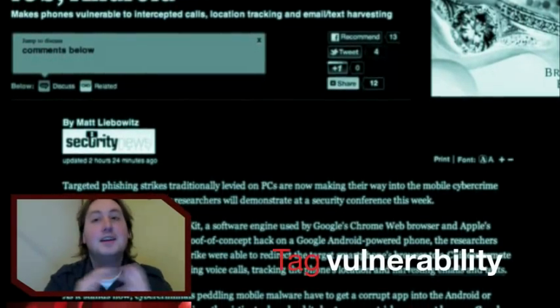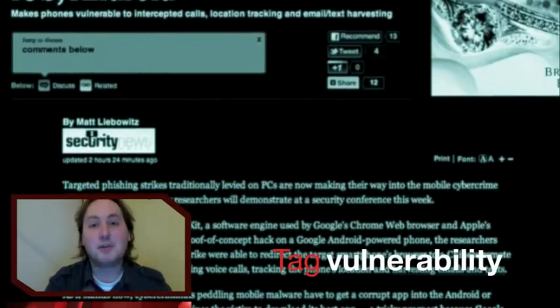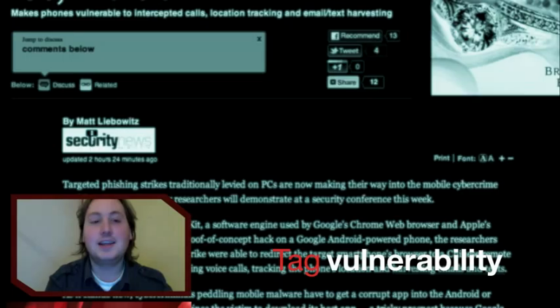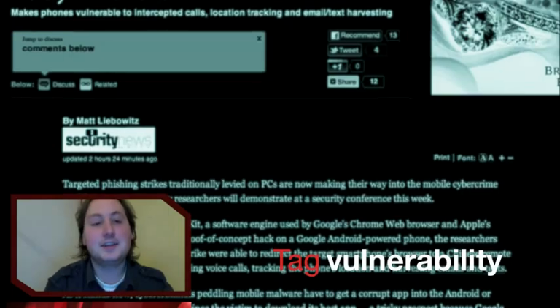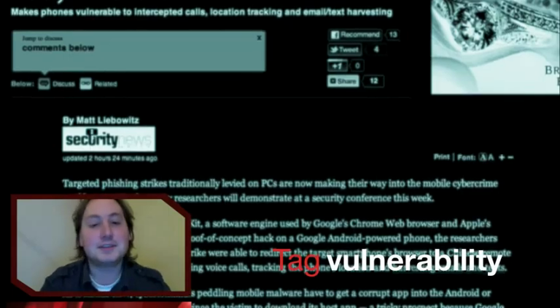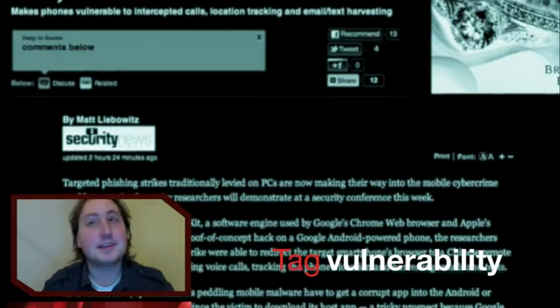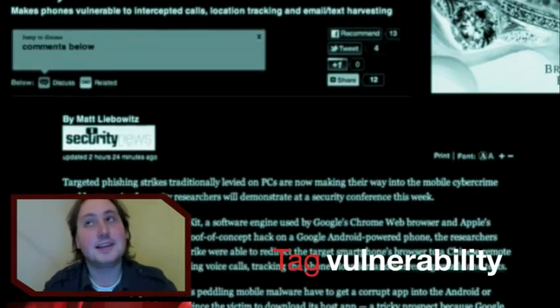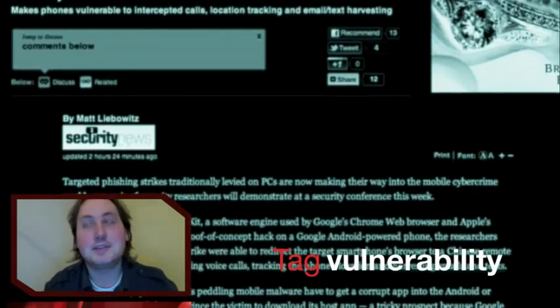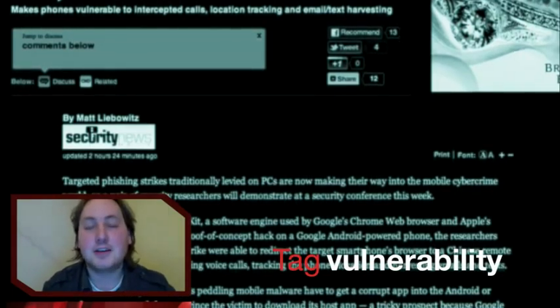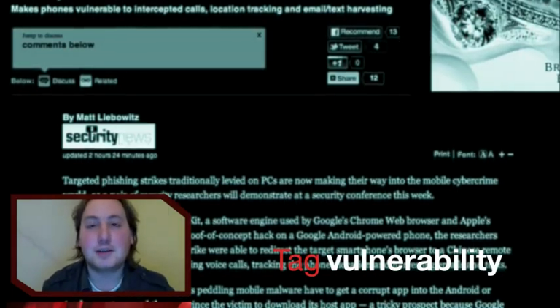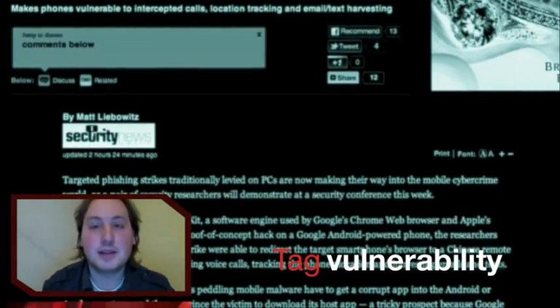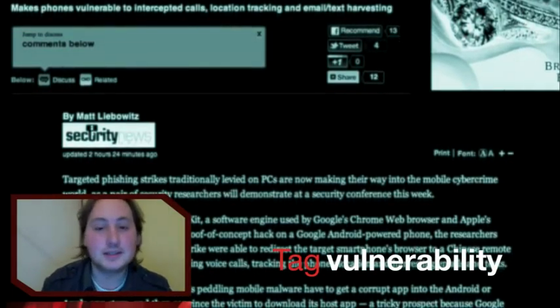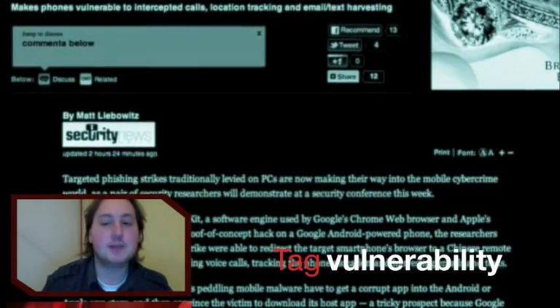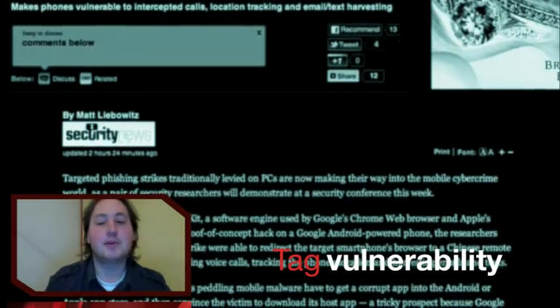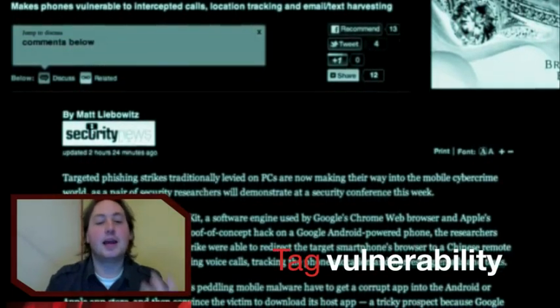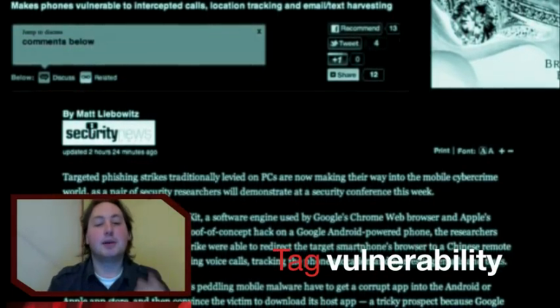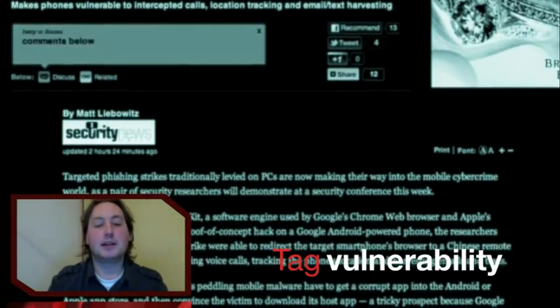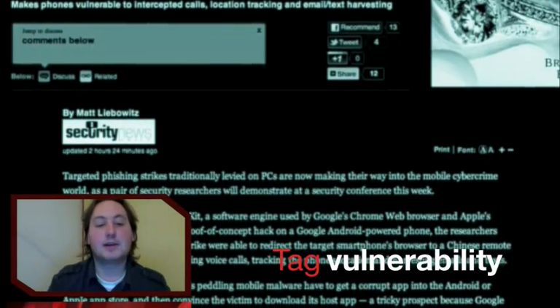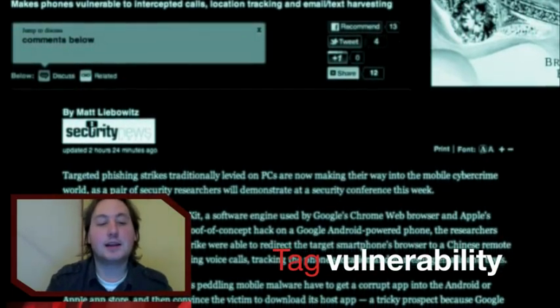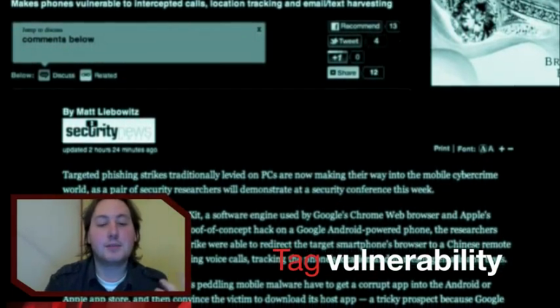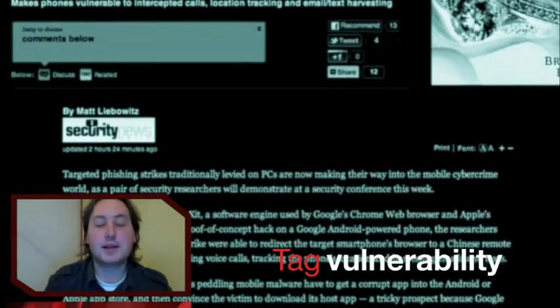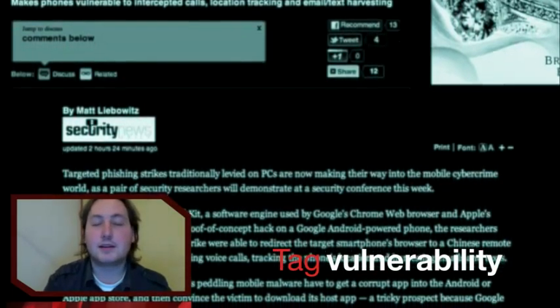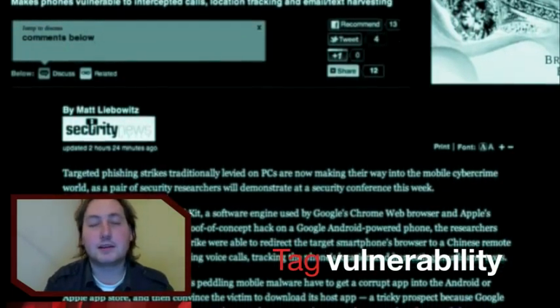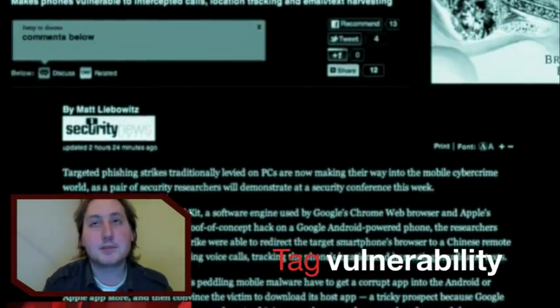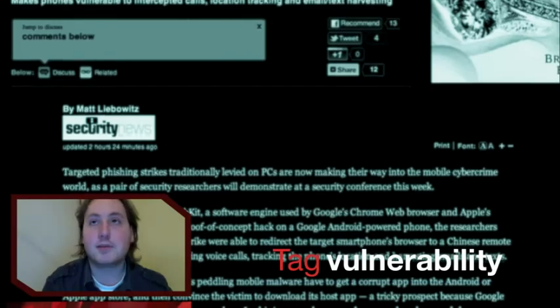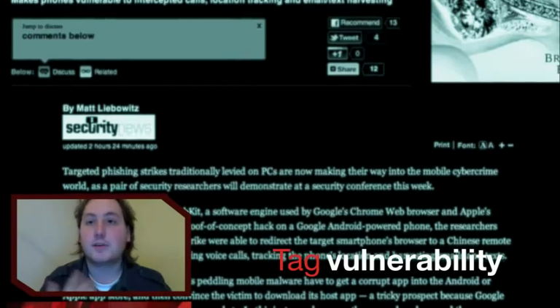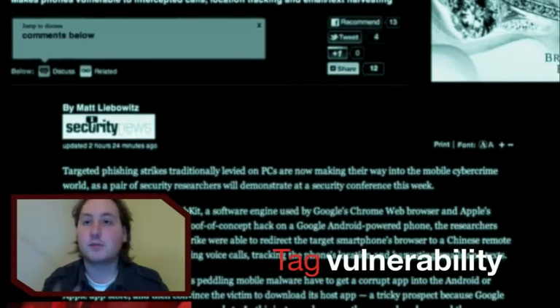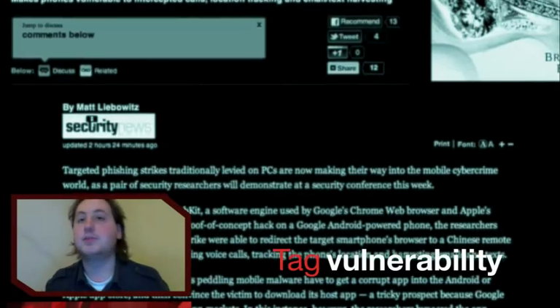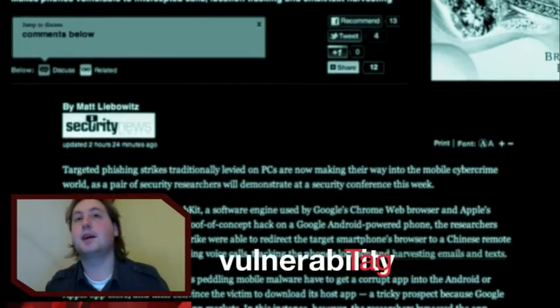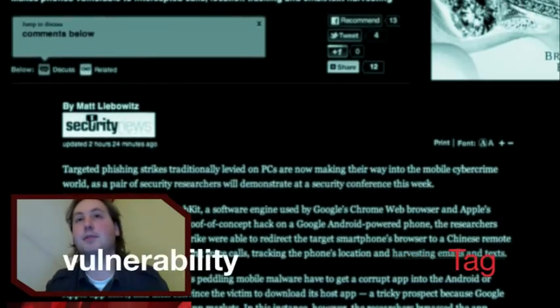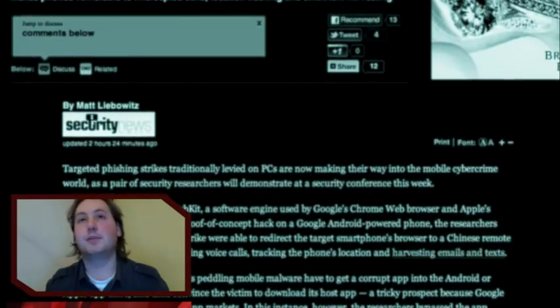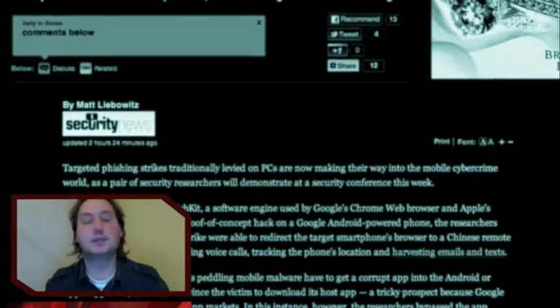Normally, a user is tricked into downloading a malicious app, and by that way, make the smartphone vulnerable to cybercriminals.